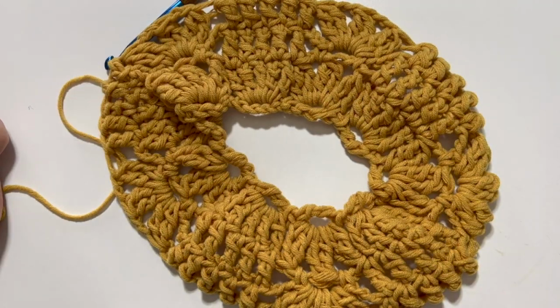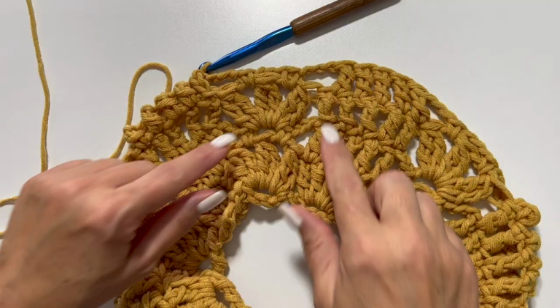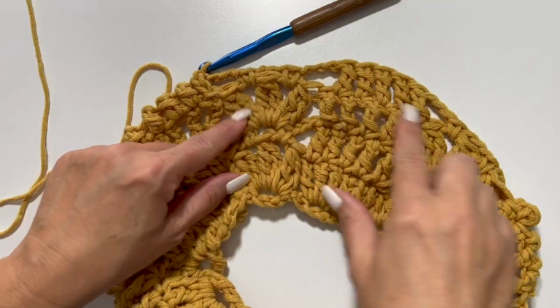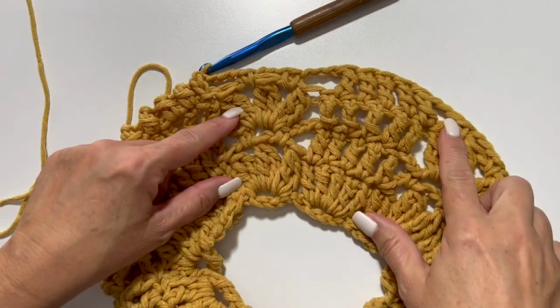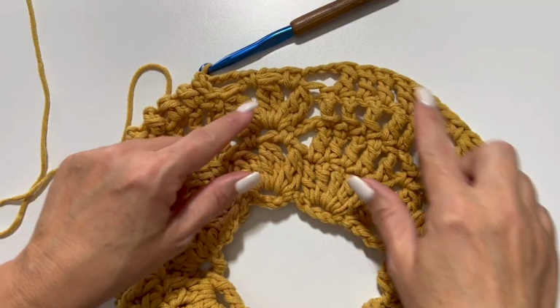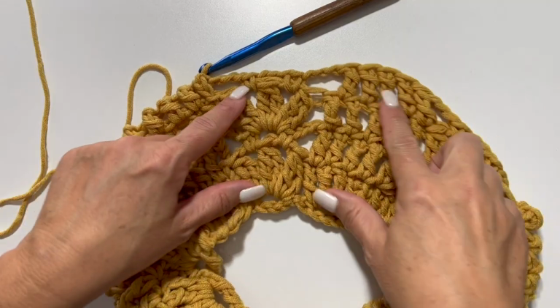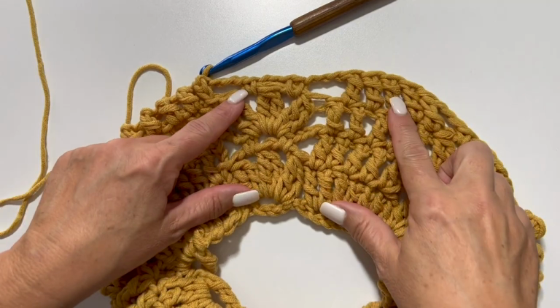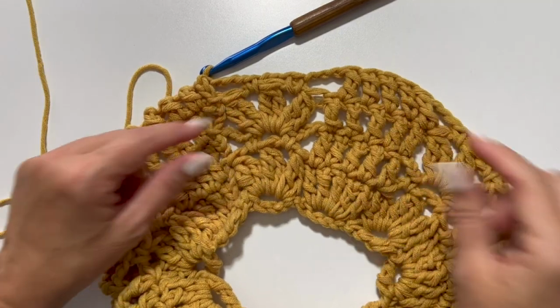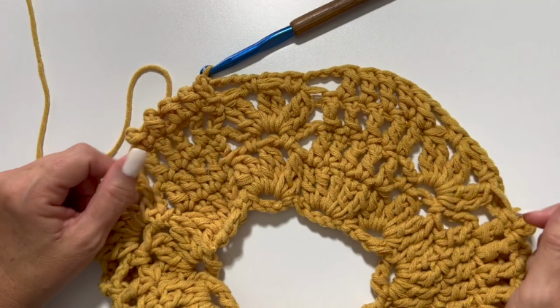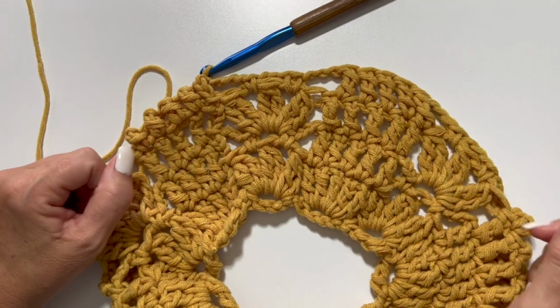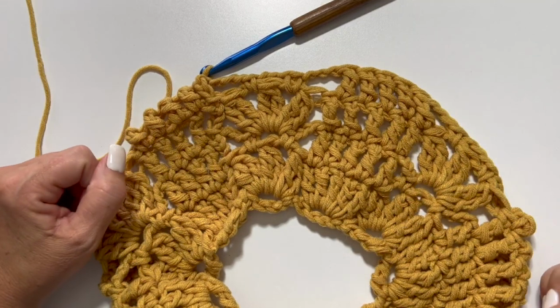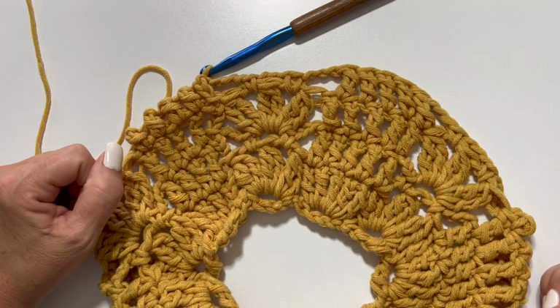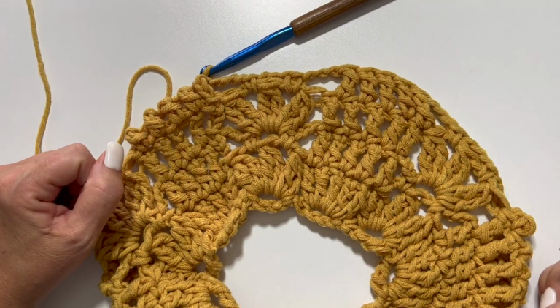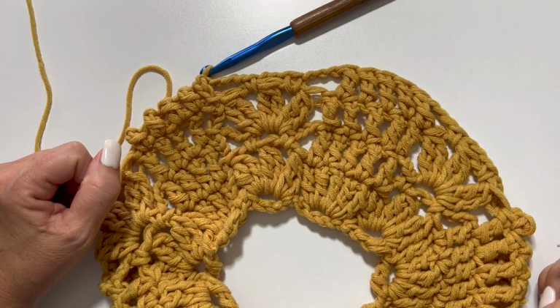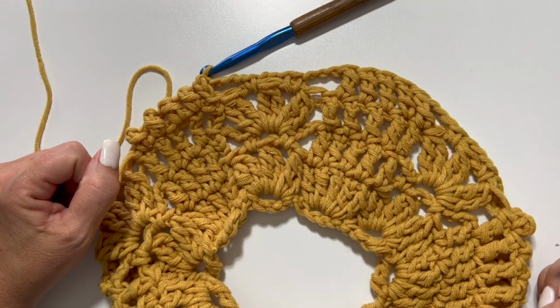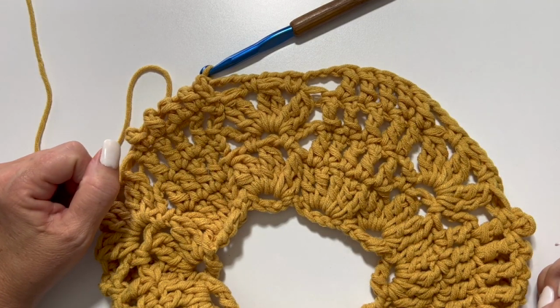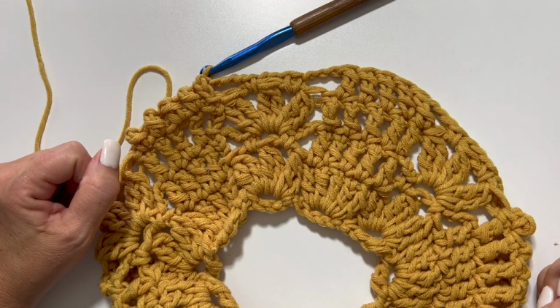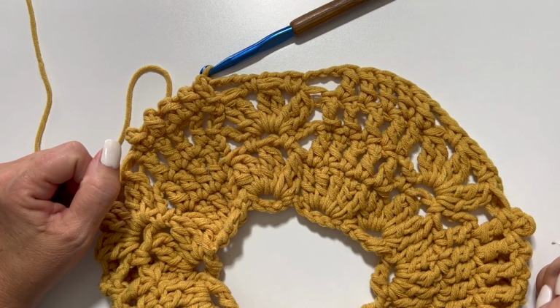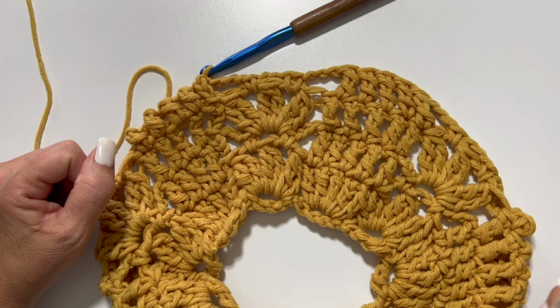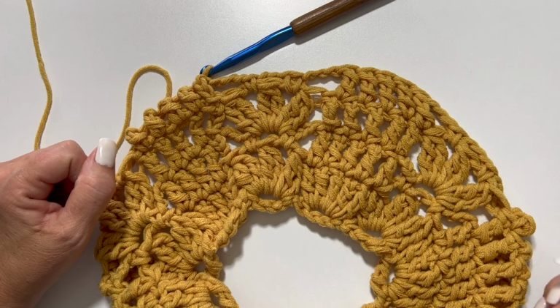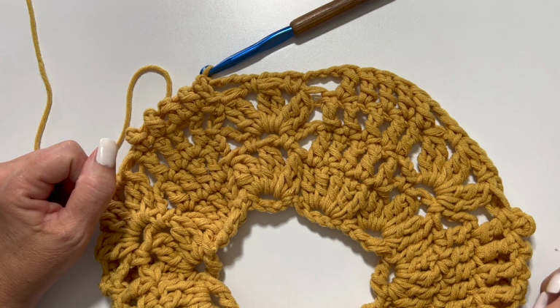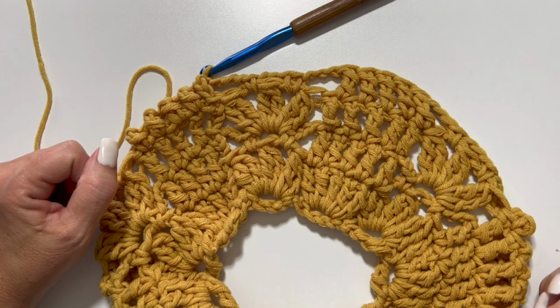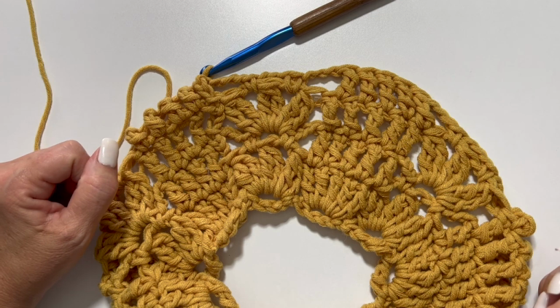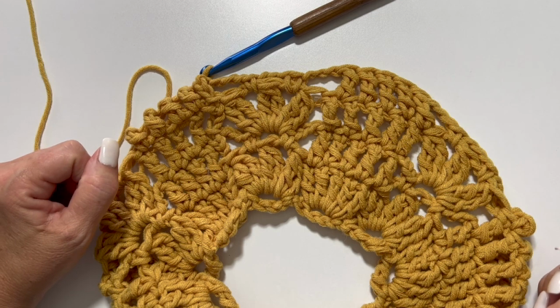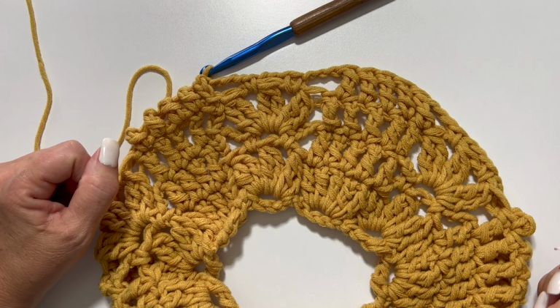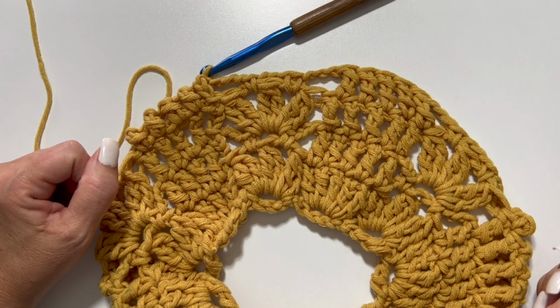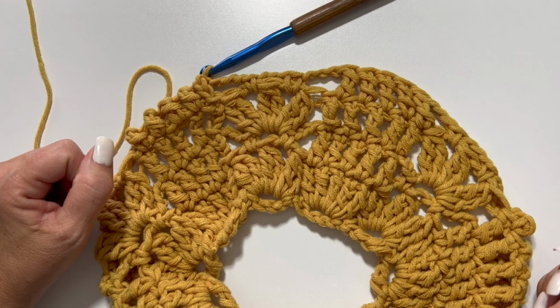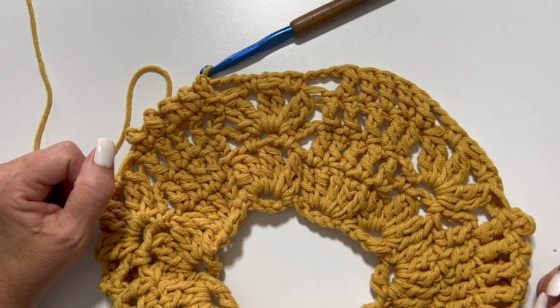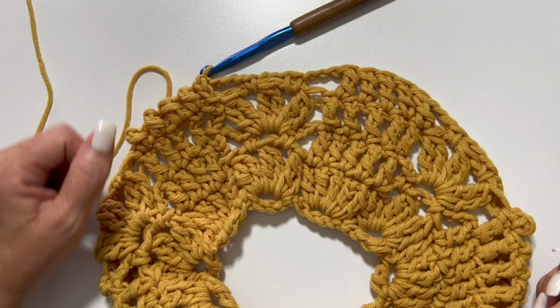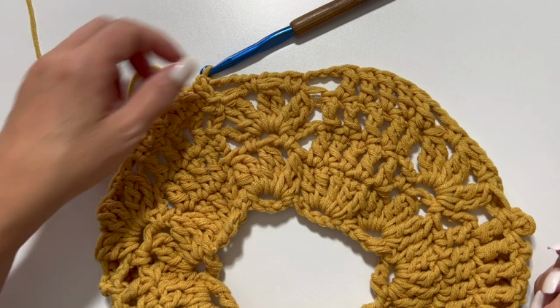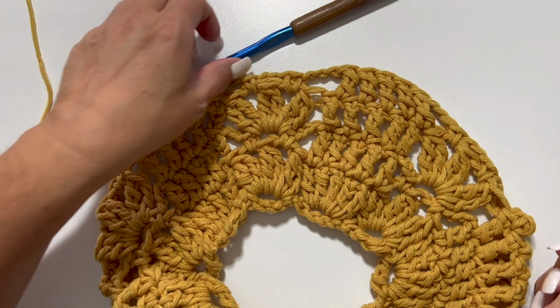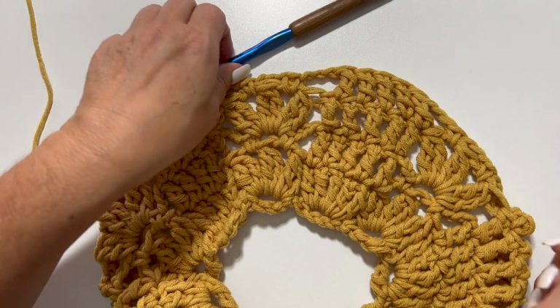This is what your work should look like at the end of round 4. Round 4 is a repeat of round 2.